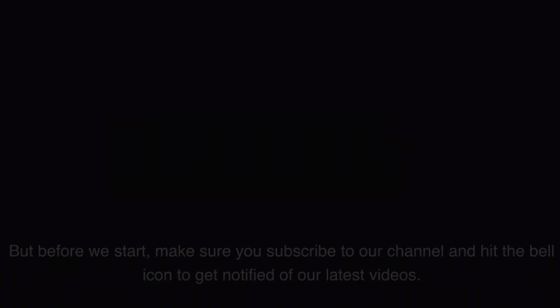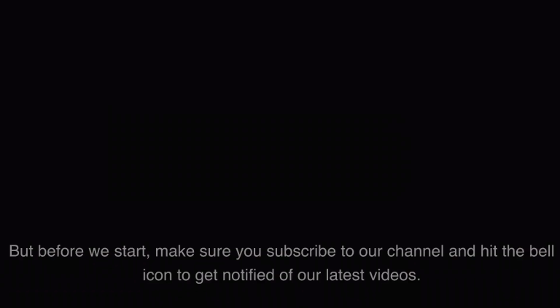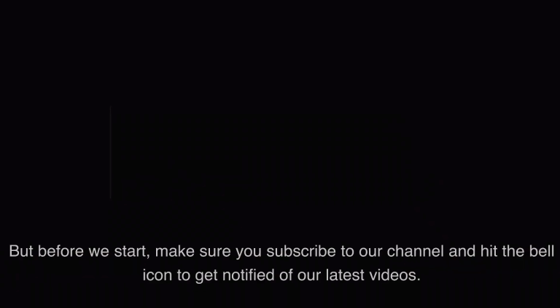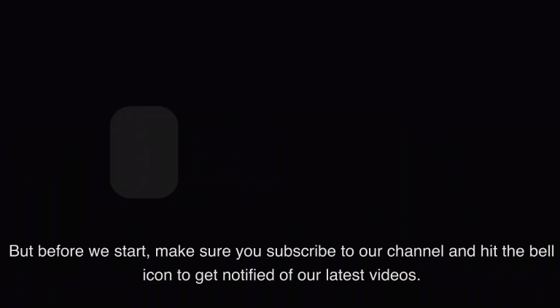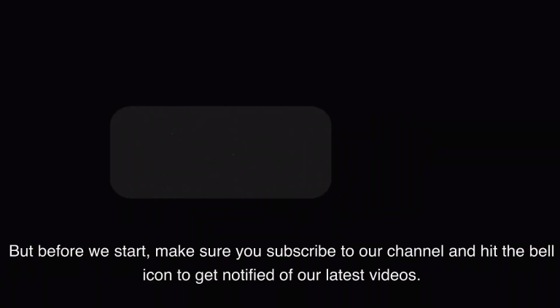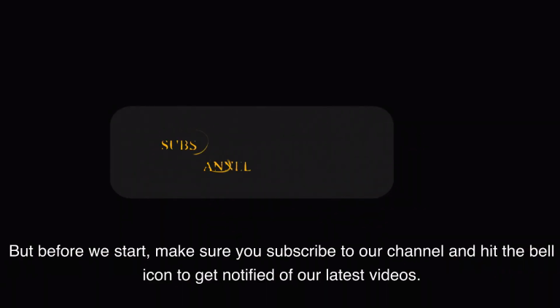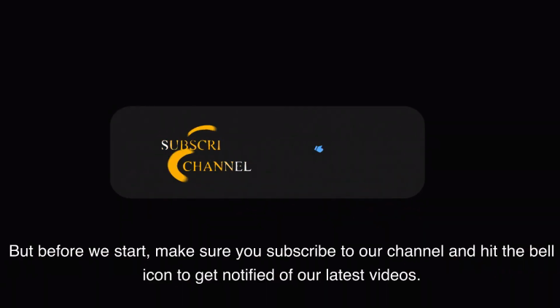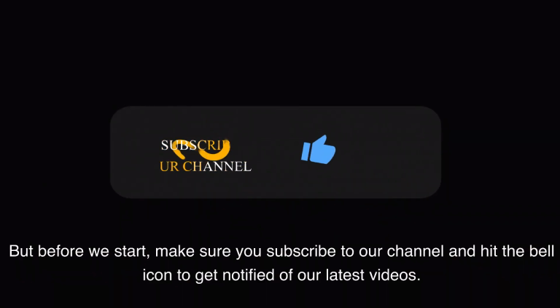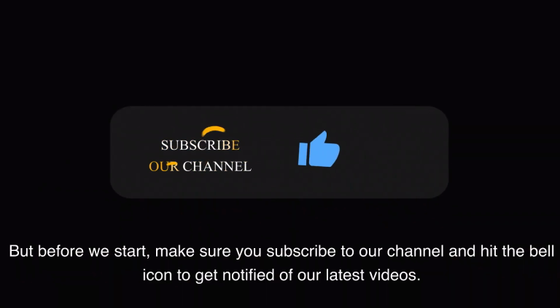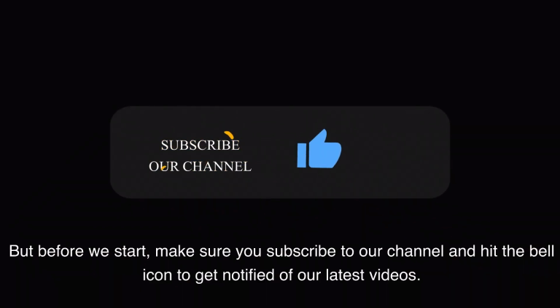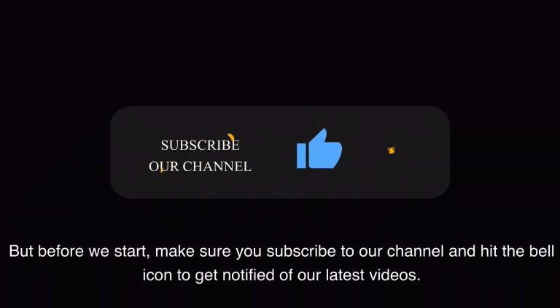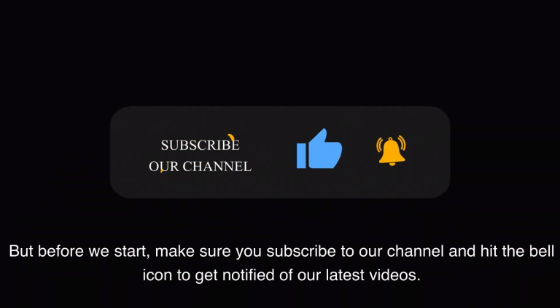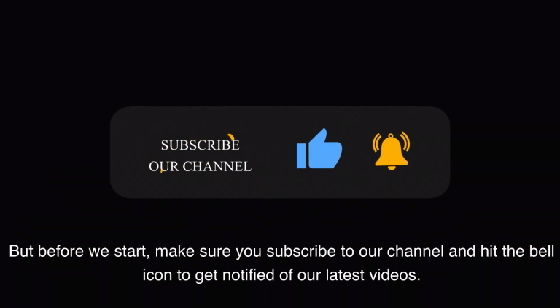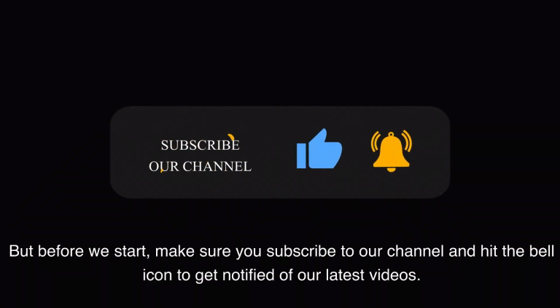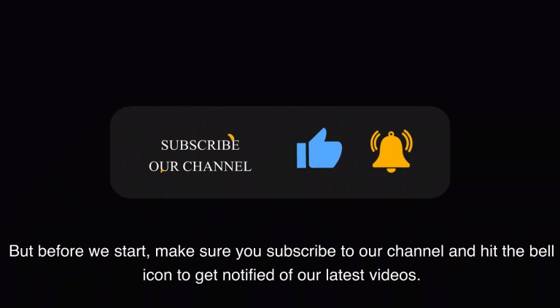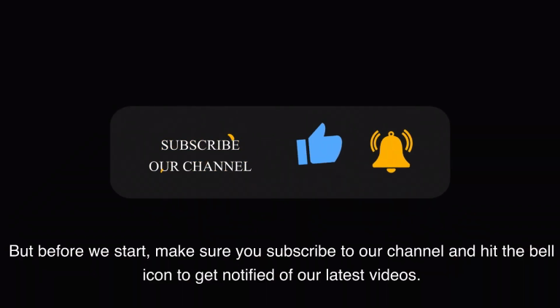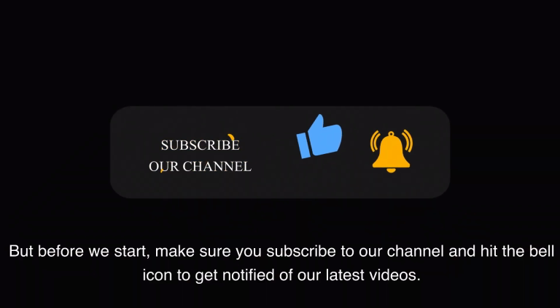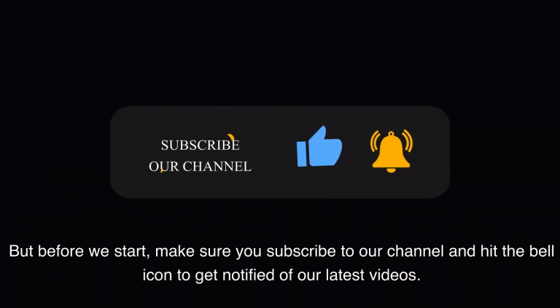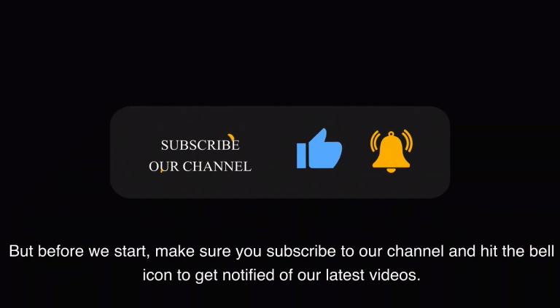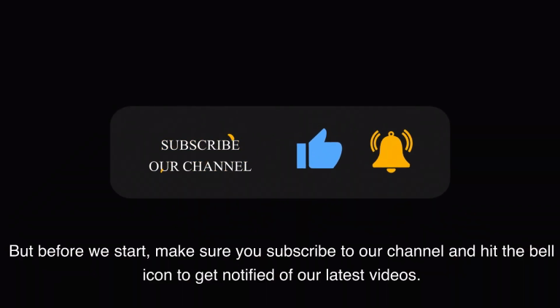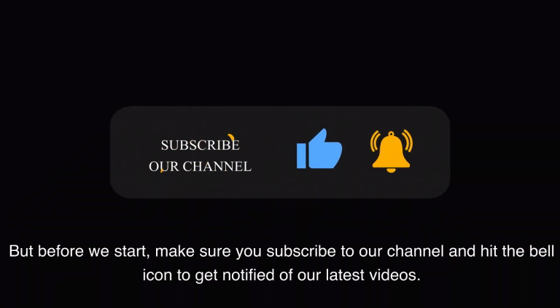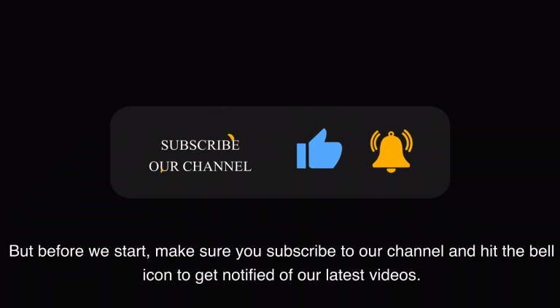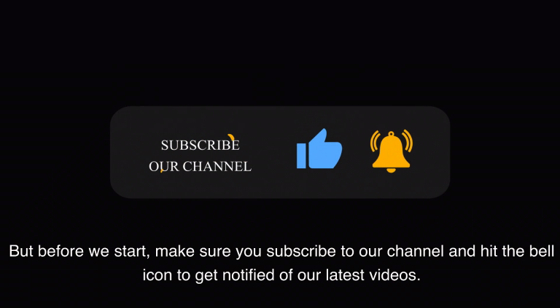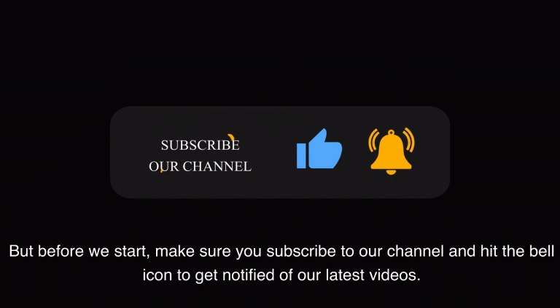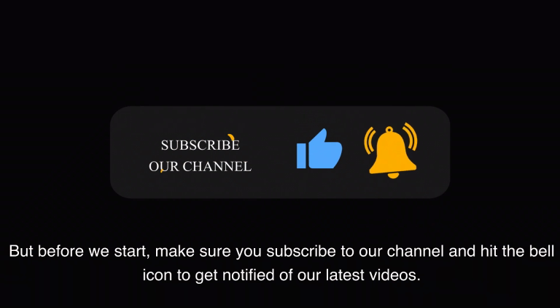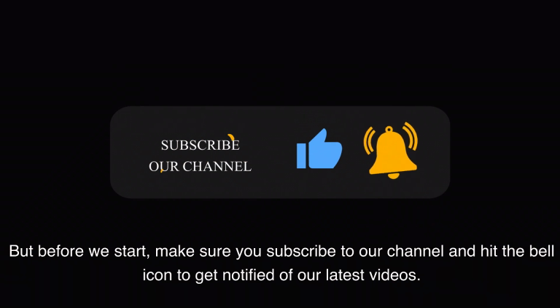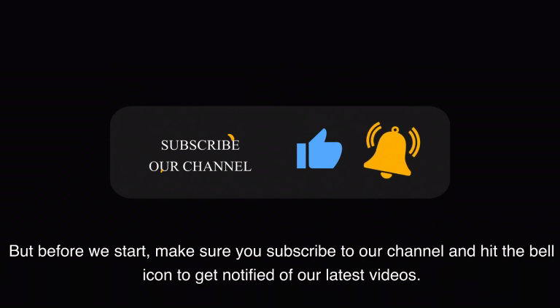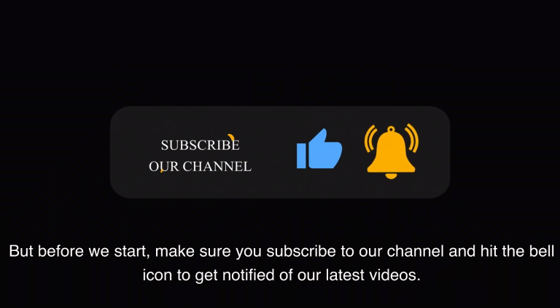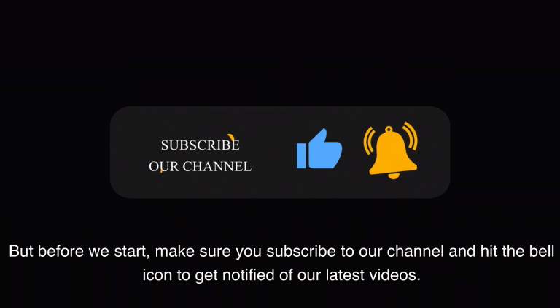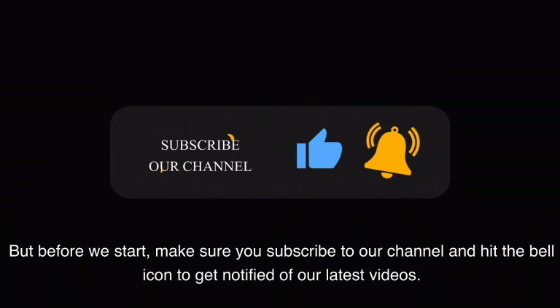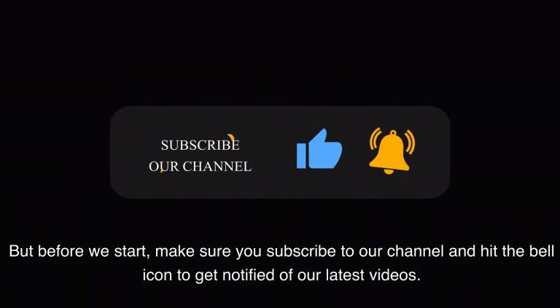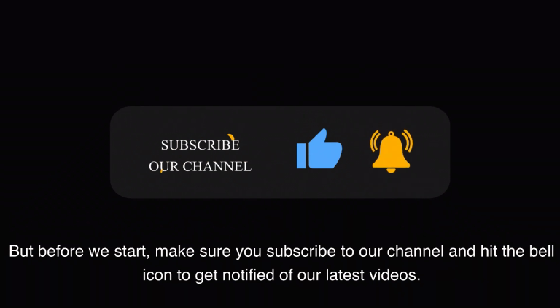But before we start, make sure you subscribe to our channel and hit the bell icon to get notified of our latest videos.